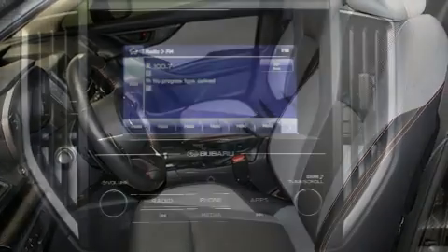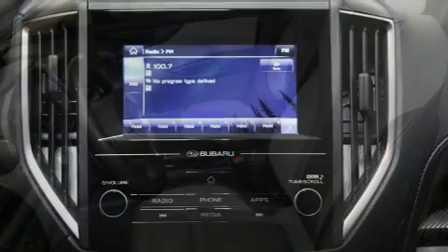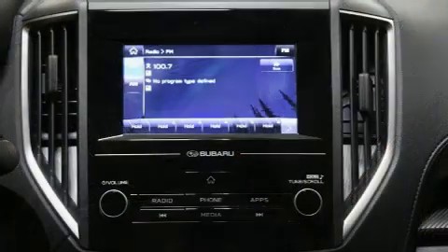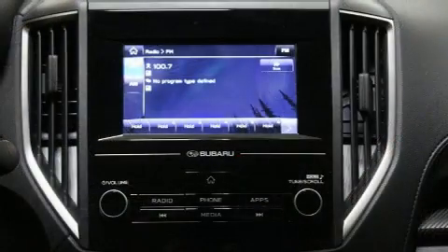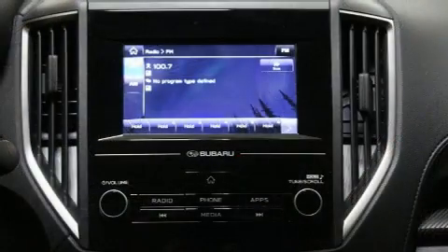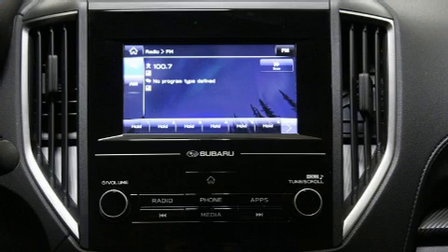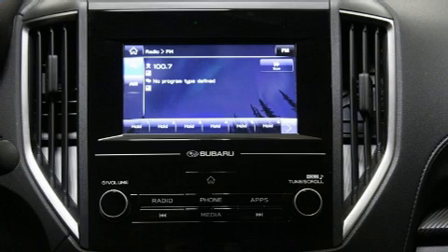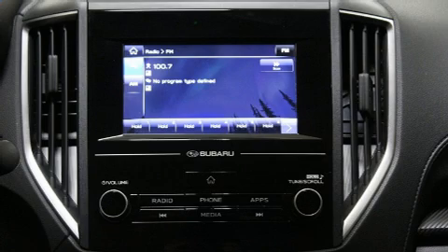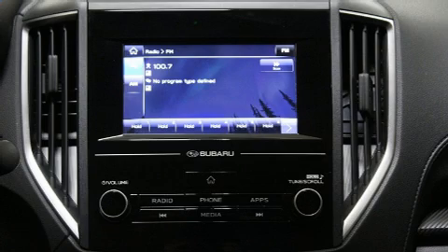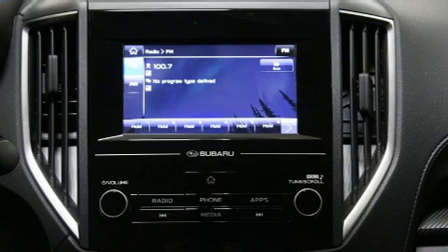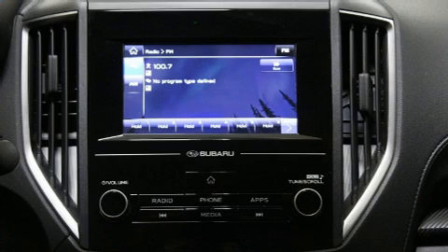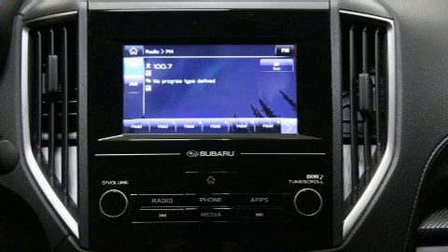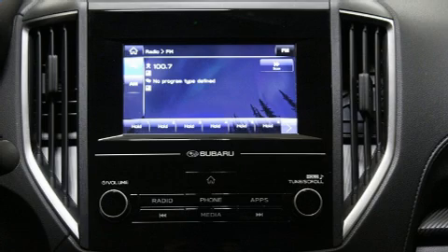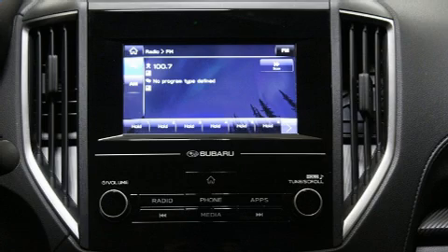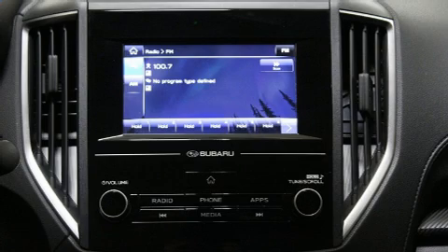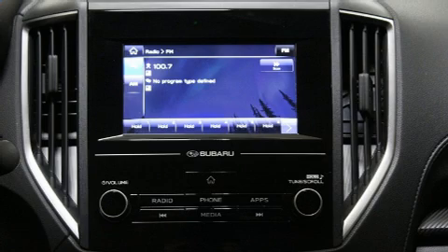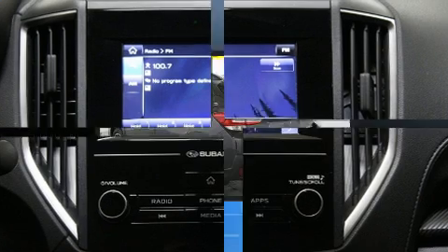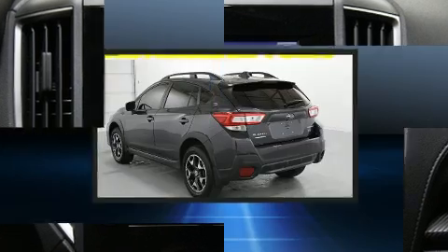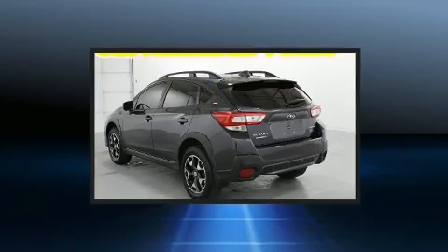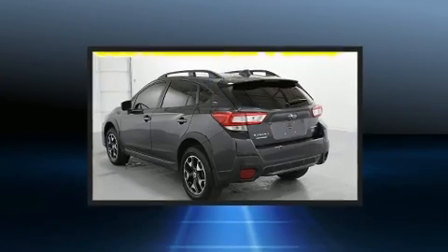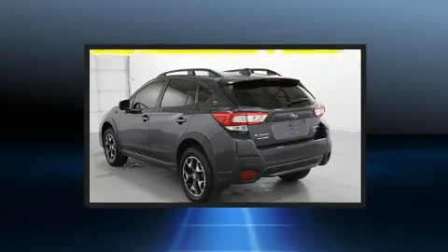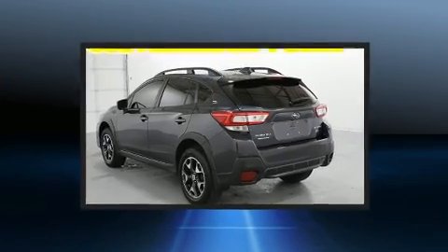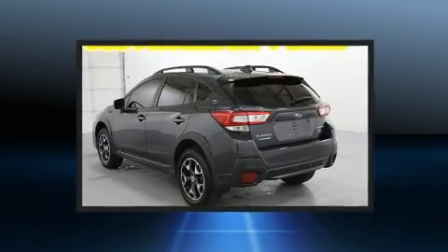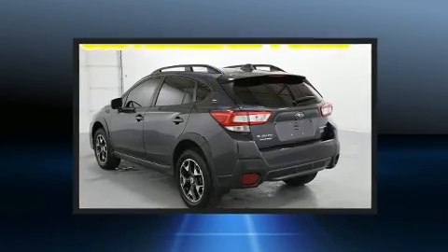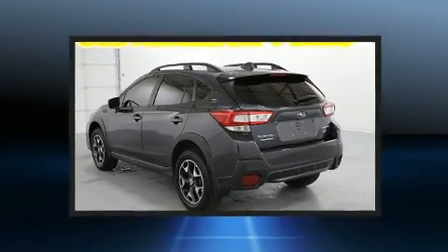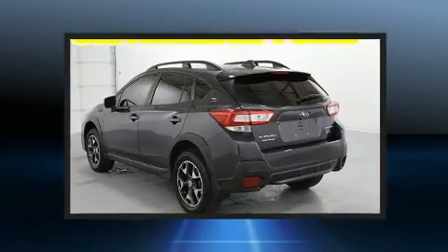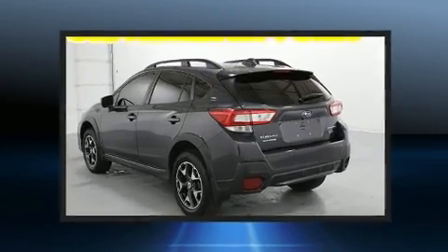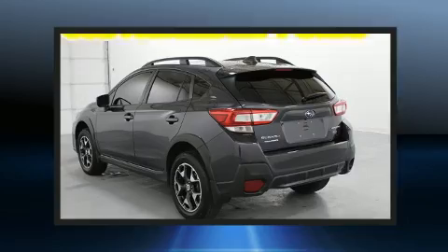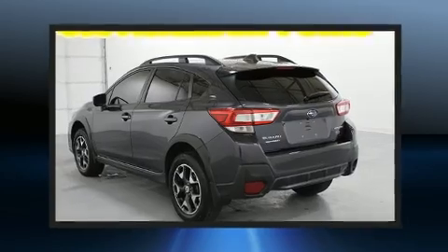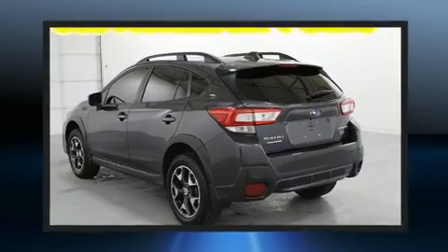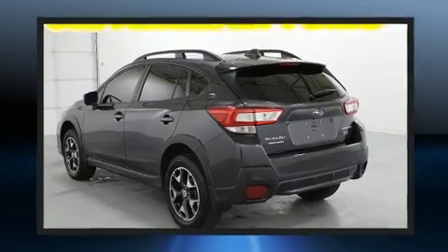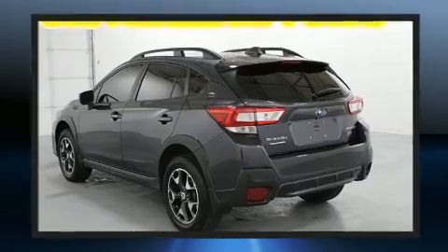Top features include front bucket seats, heated seats, fully automatic headlights, and air conditioning.